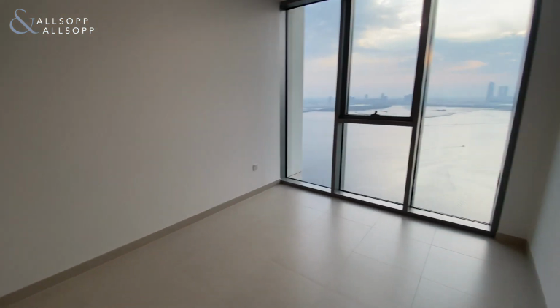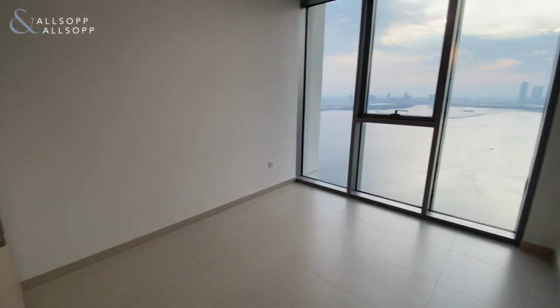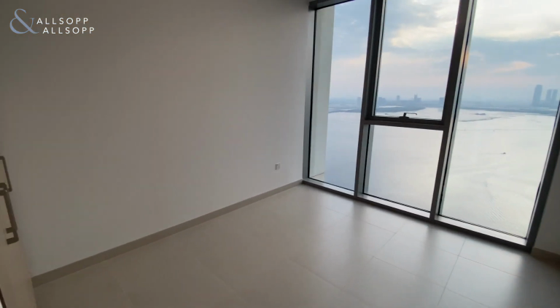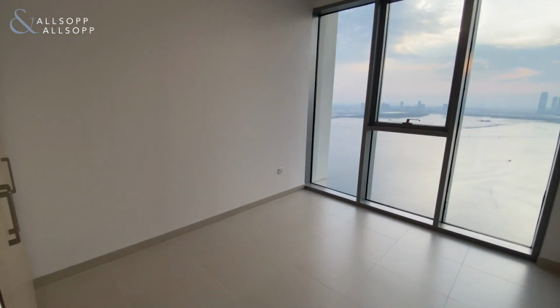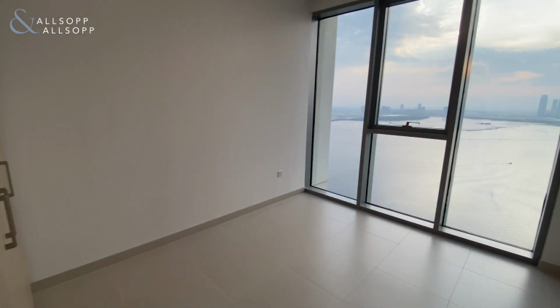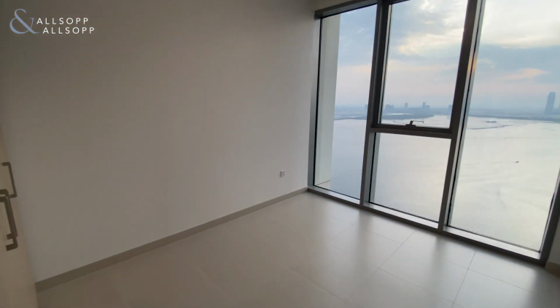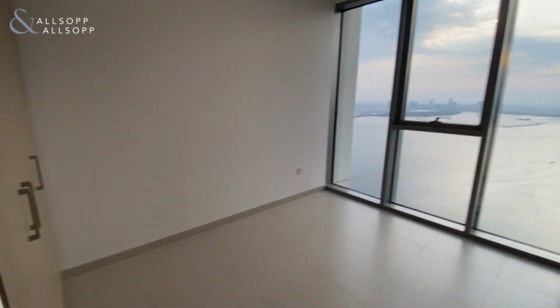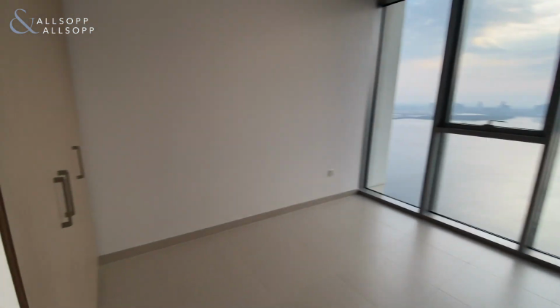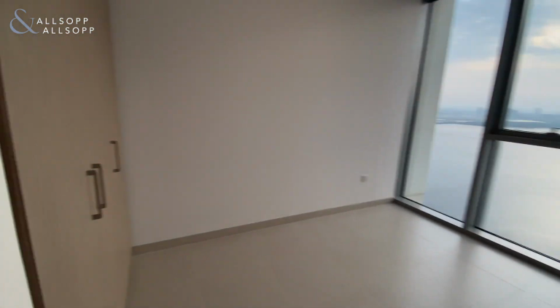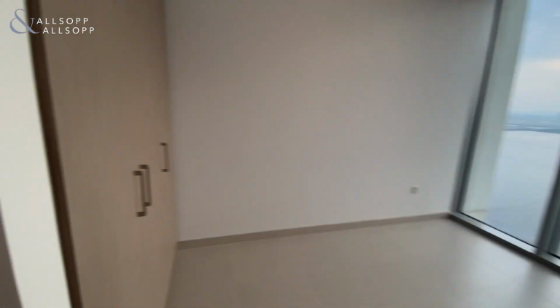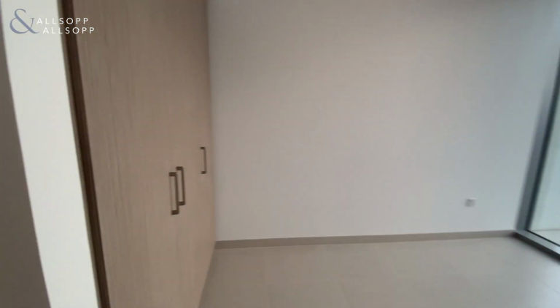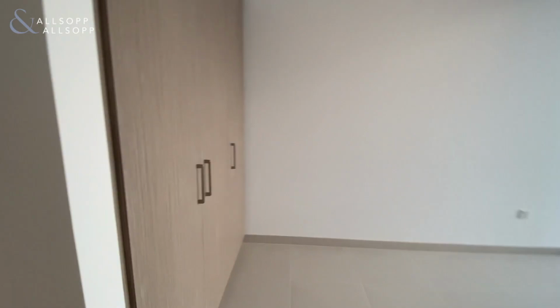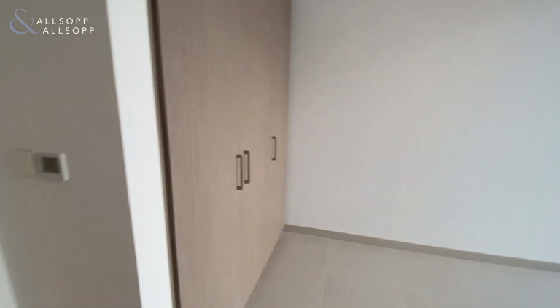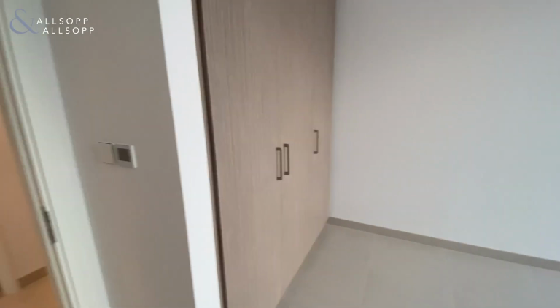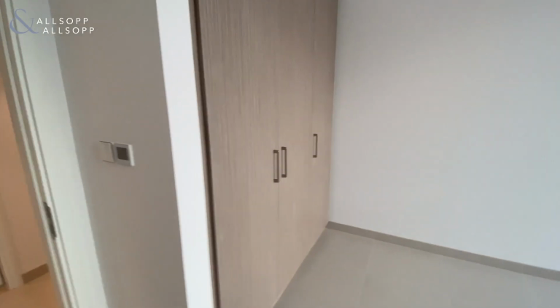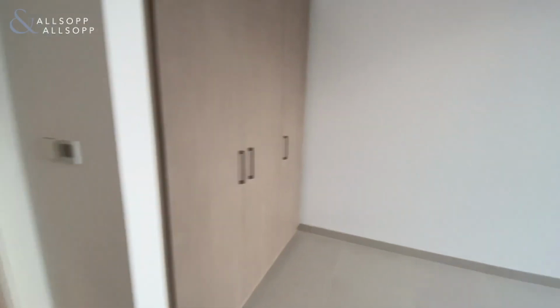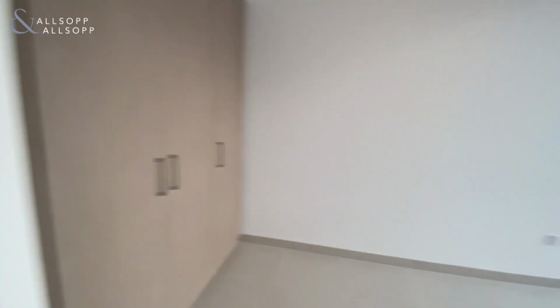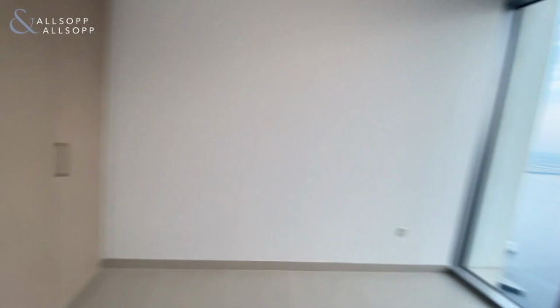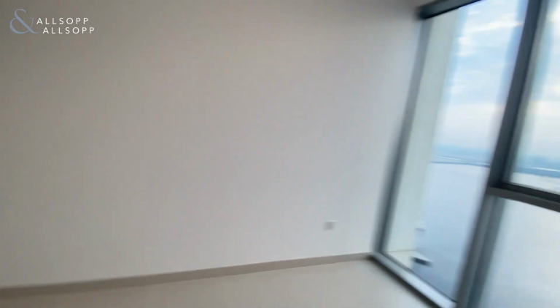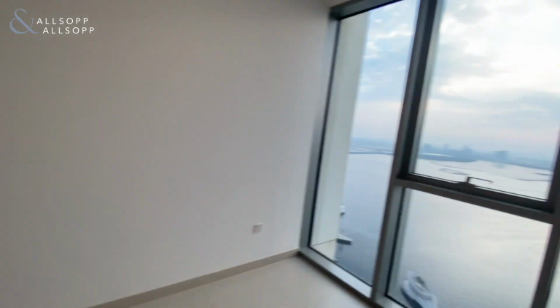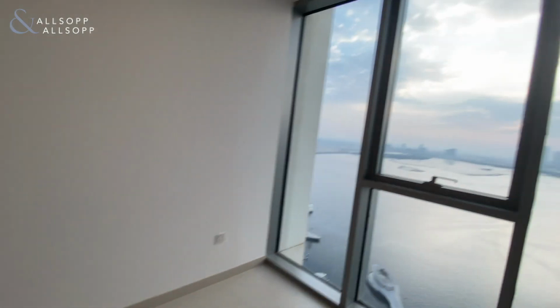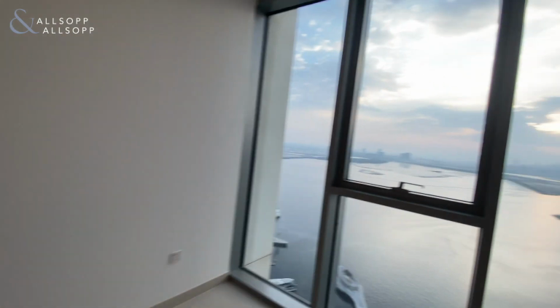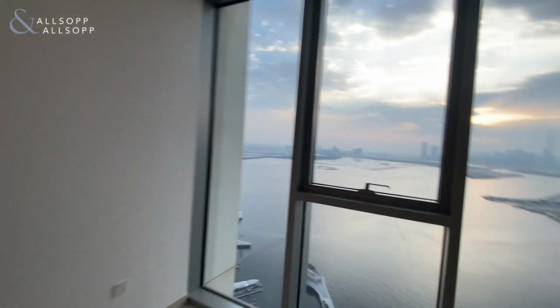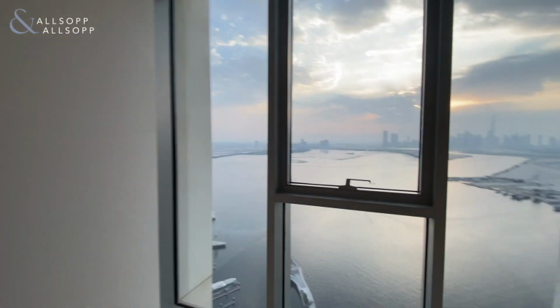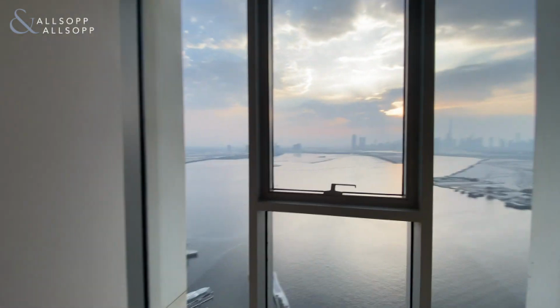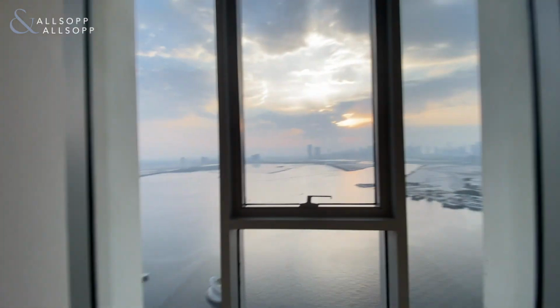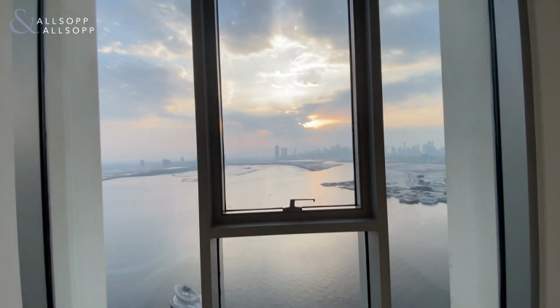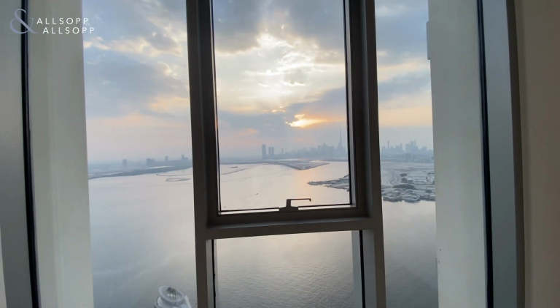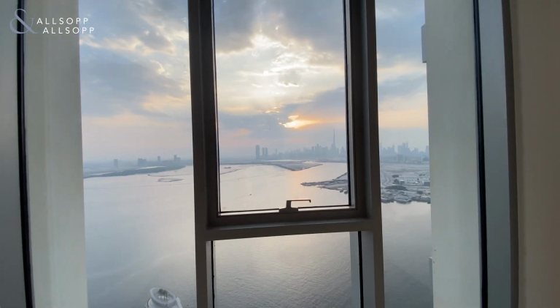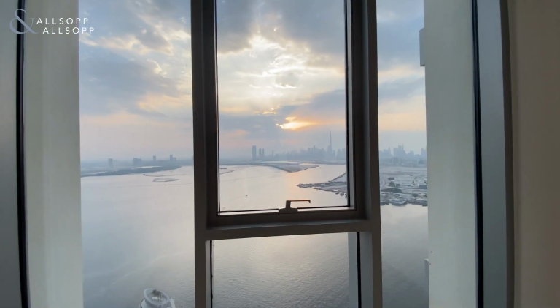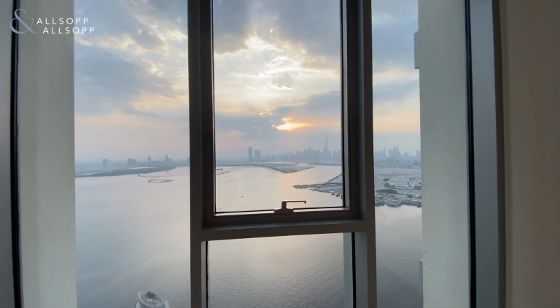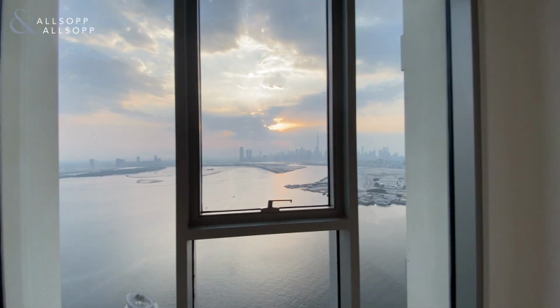Guest bedroom with built-in wardrobes, and as mentioned, you get the view as well.